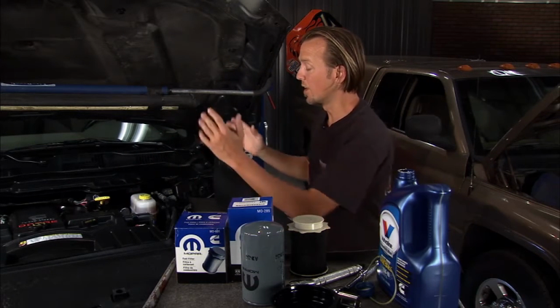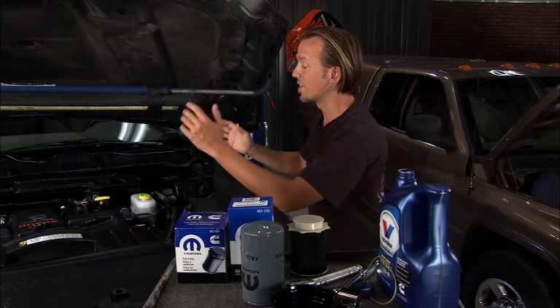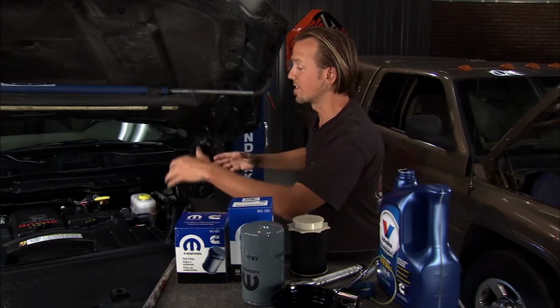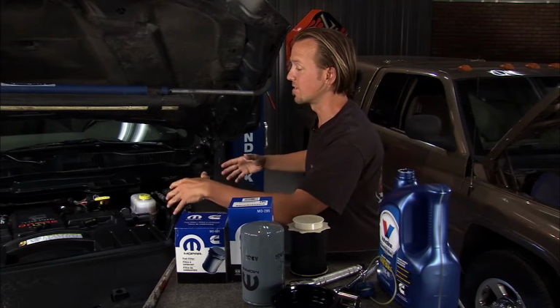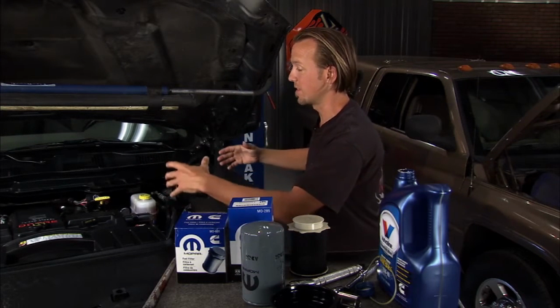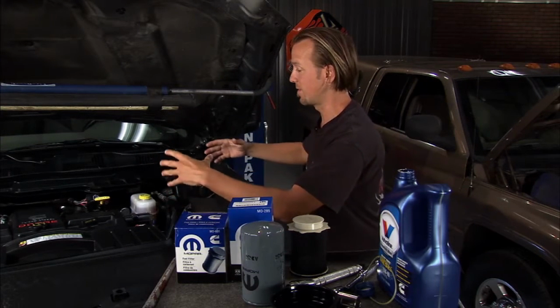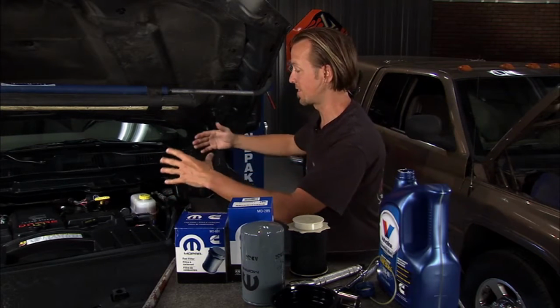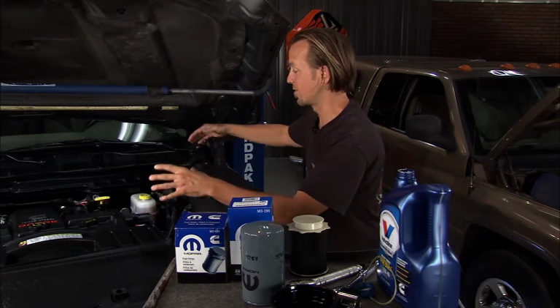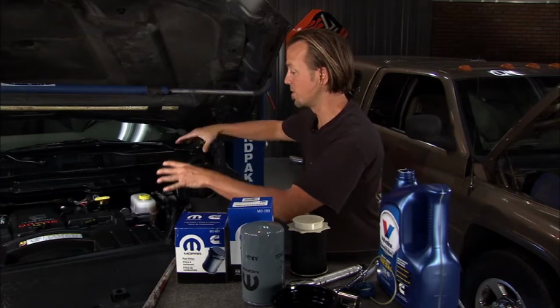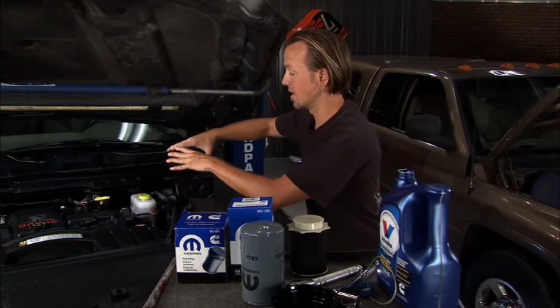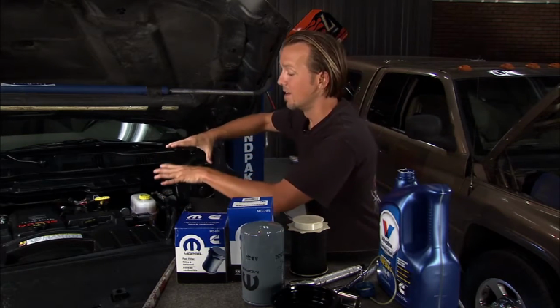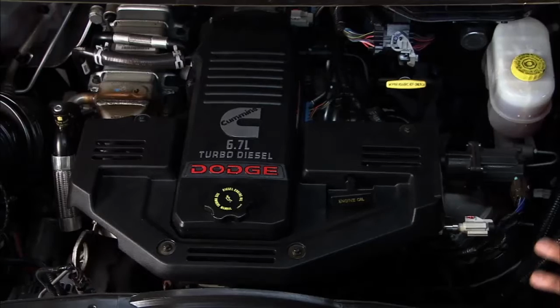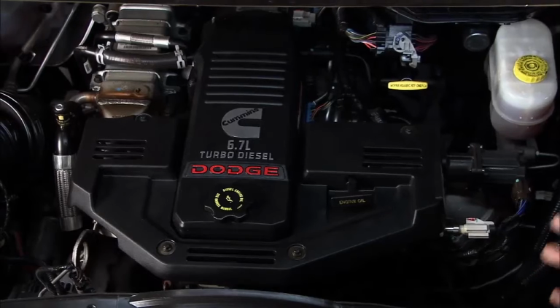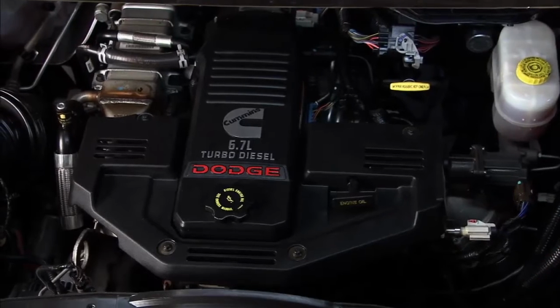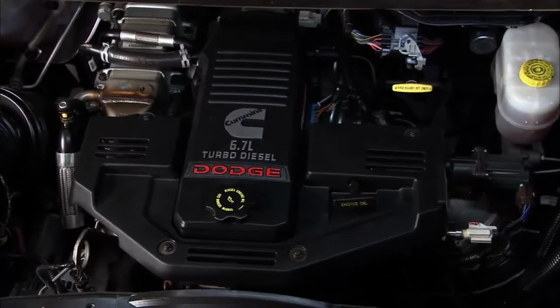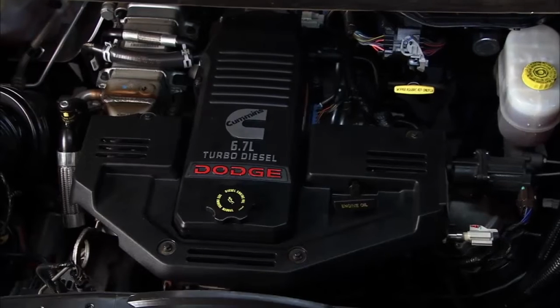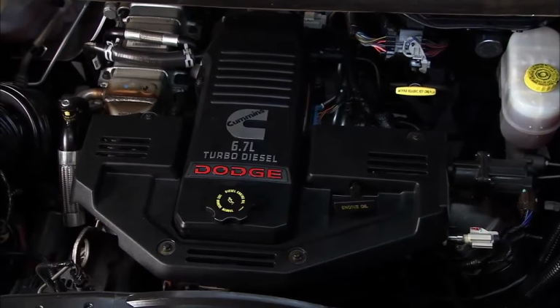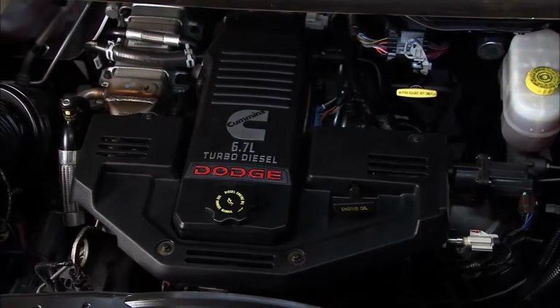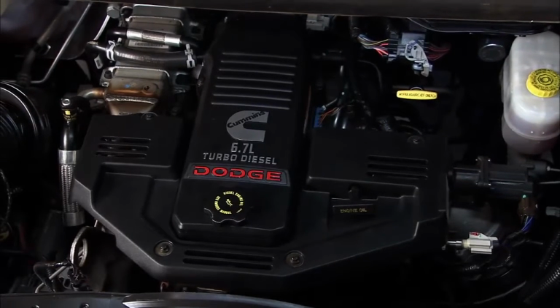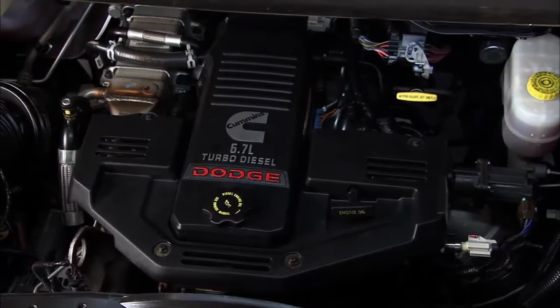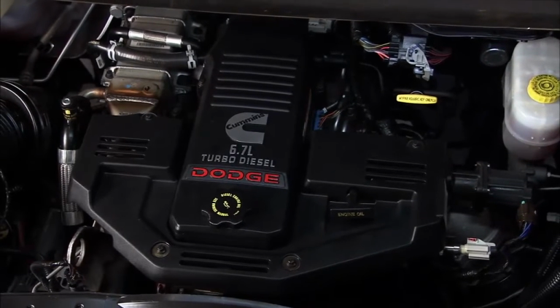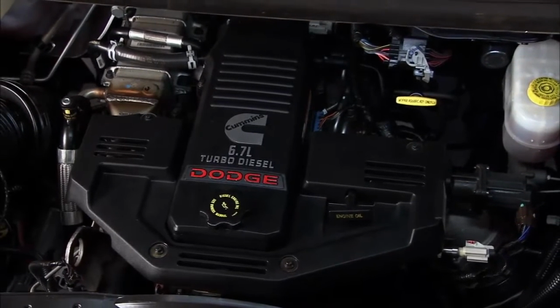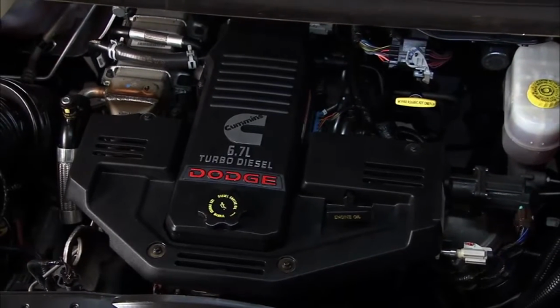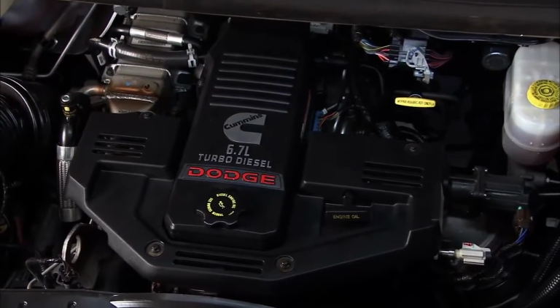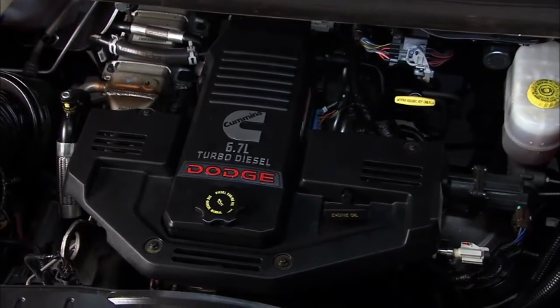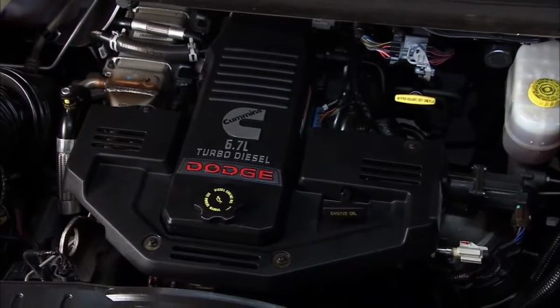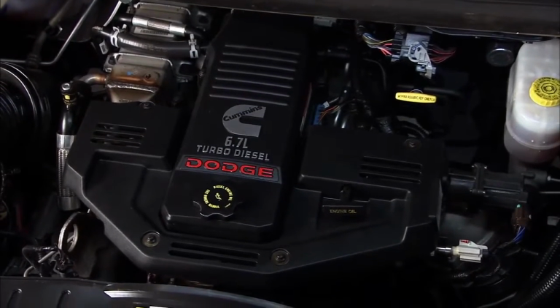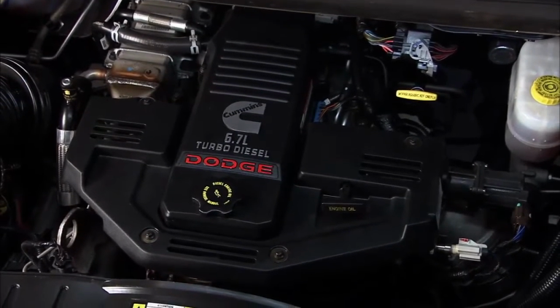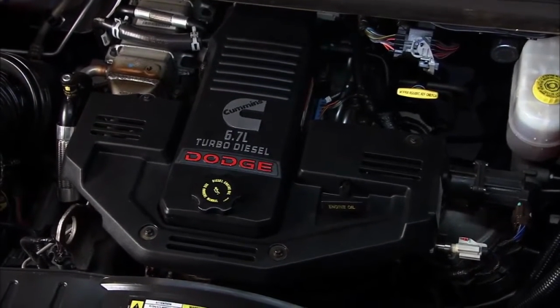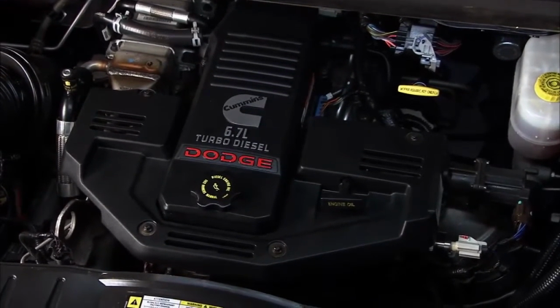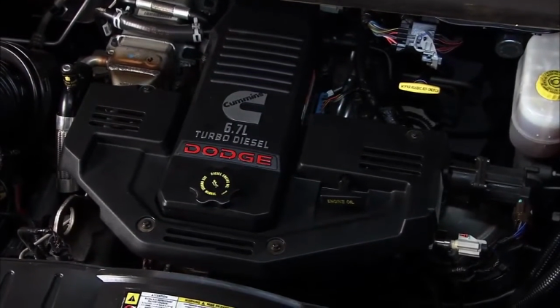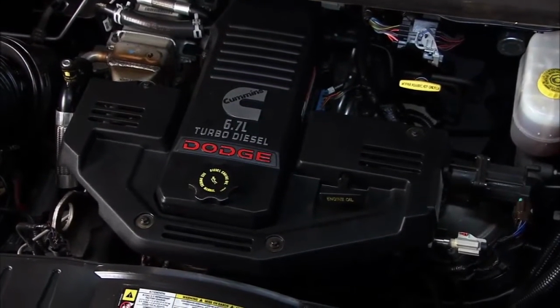One of the nice things about this being an inline six is the fact that it's so easy to work on. You can really get to everything.